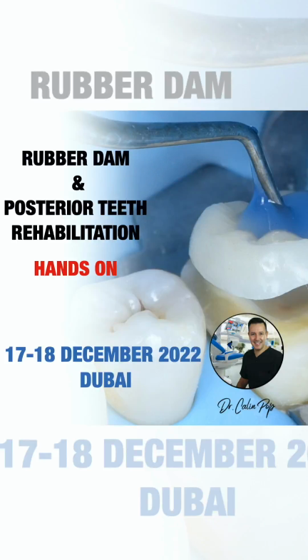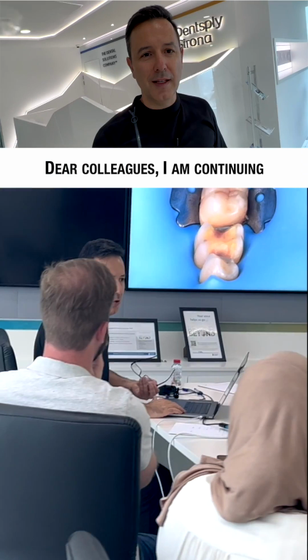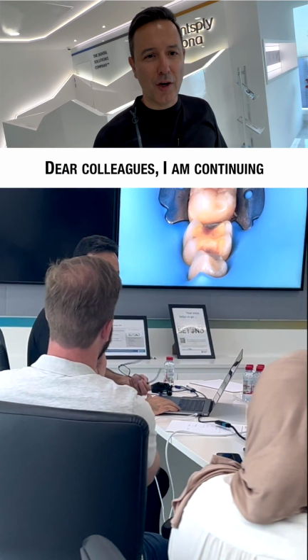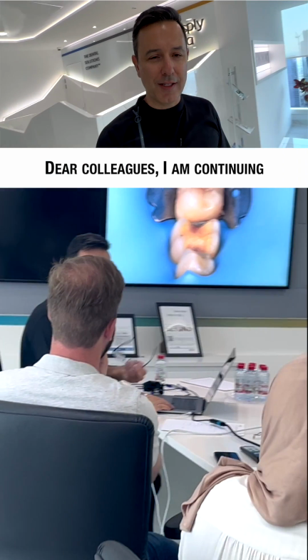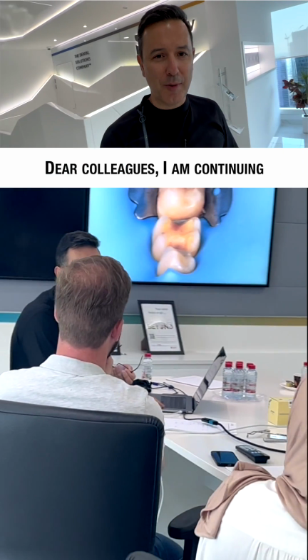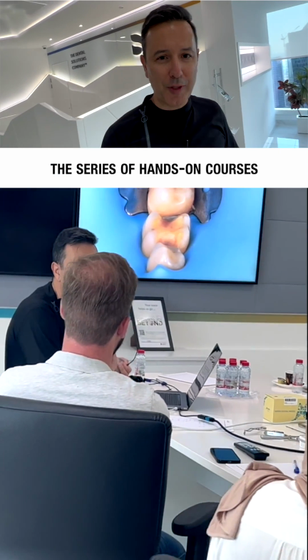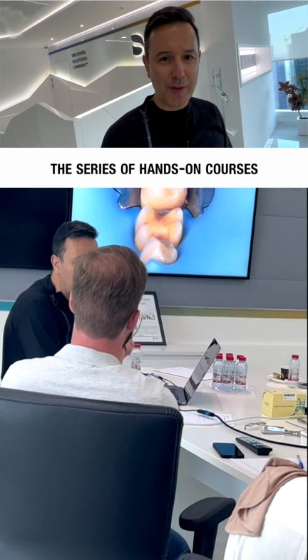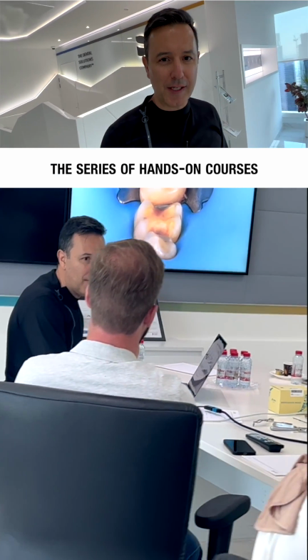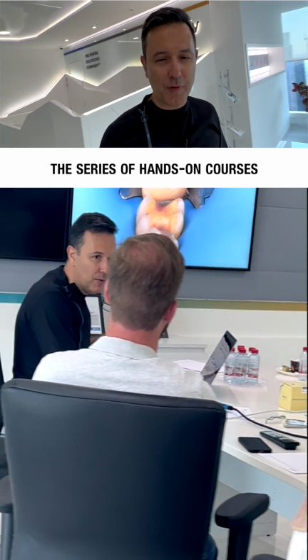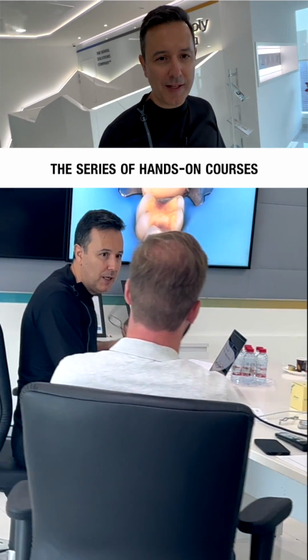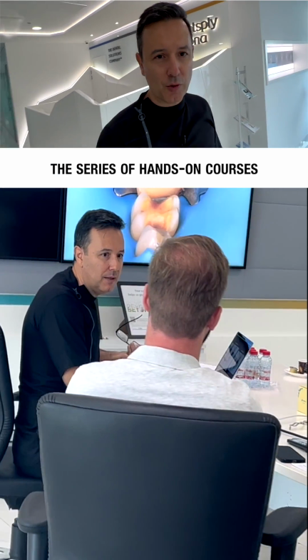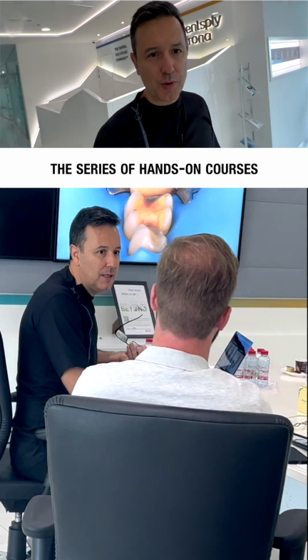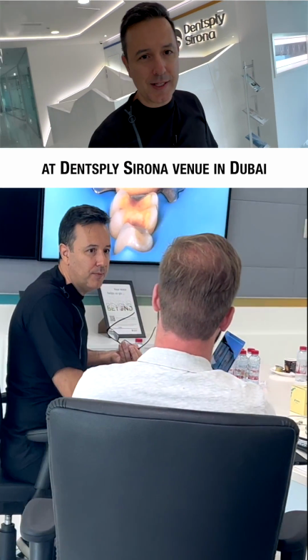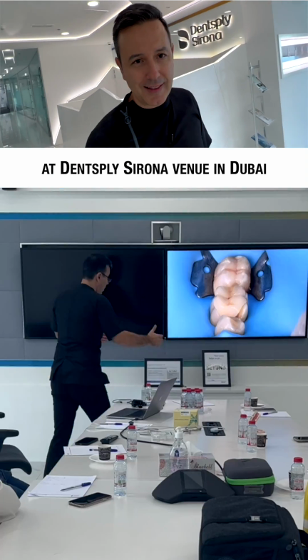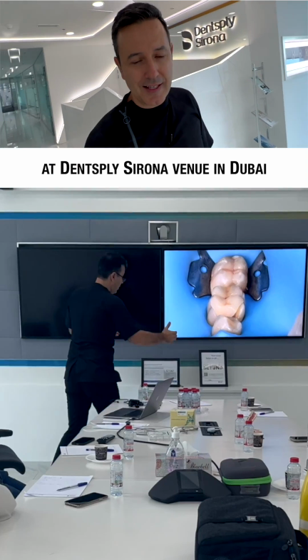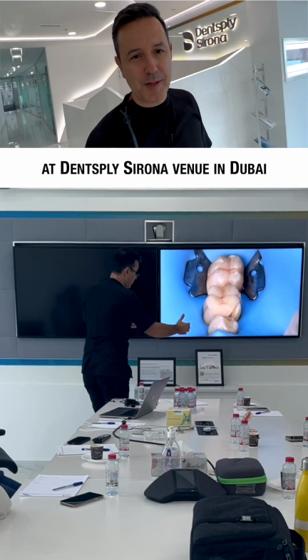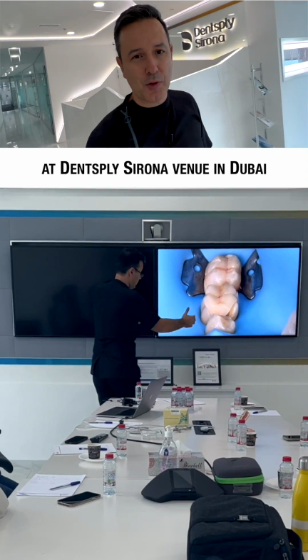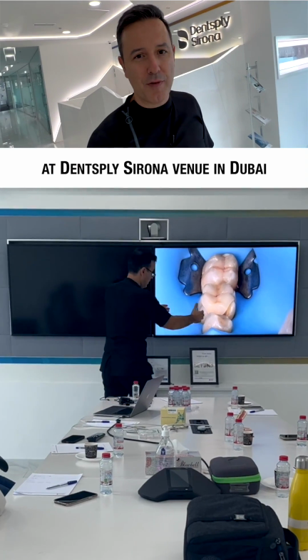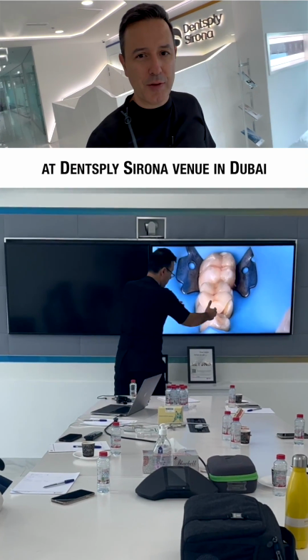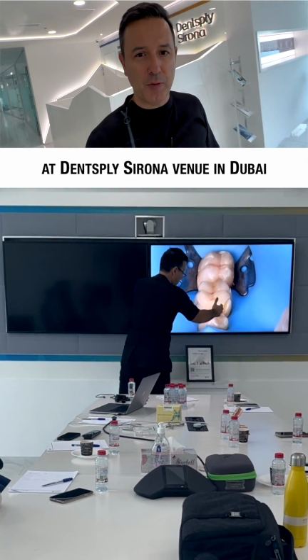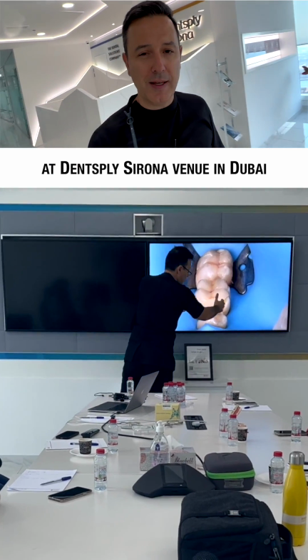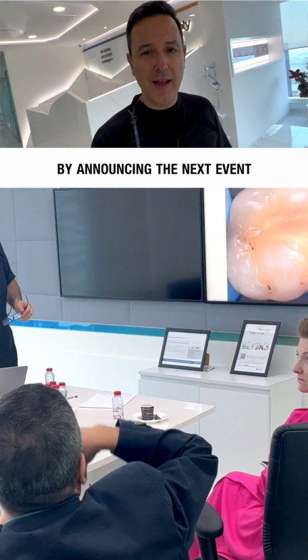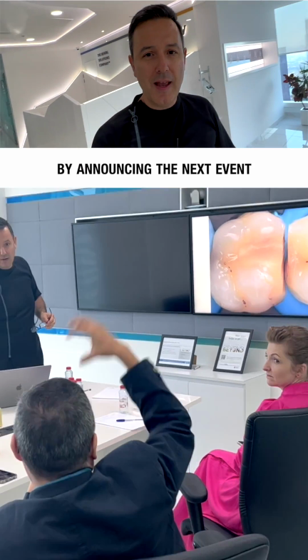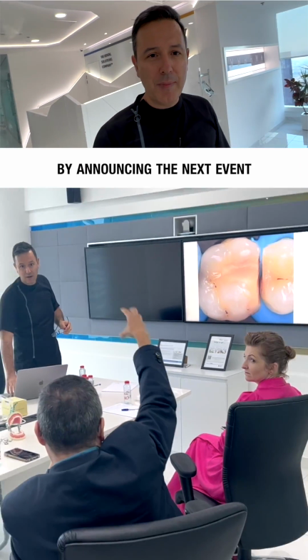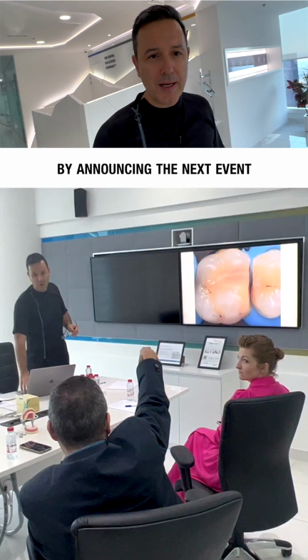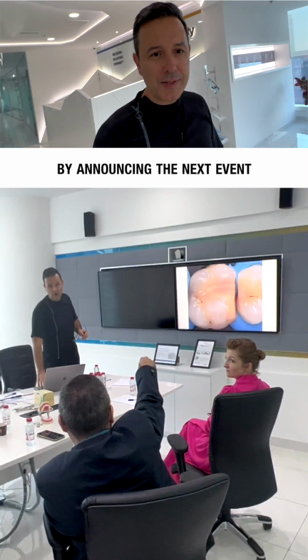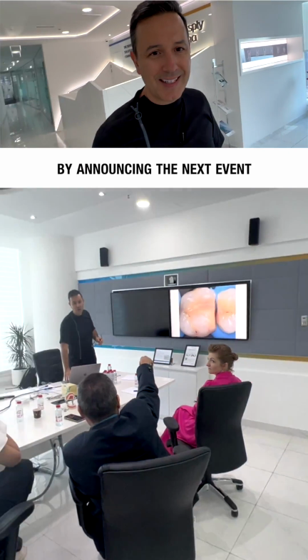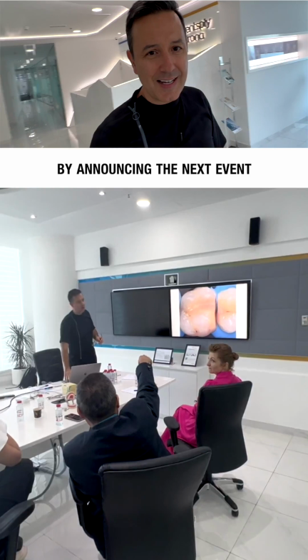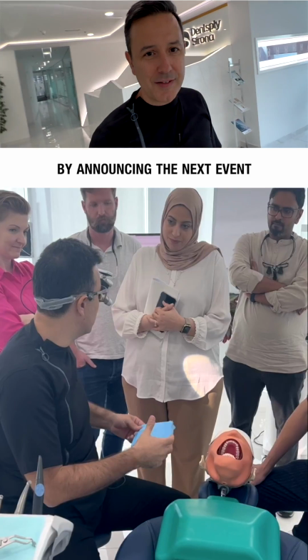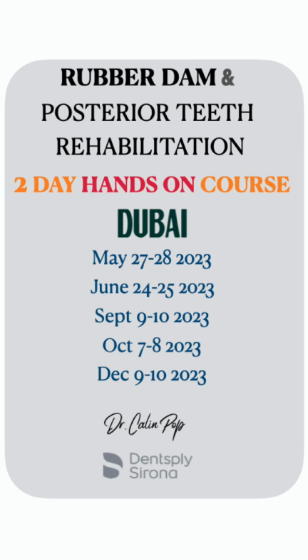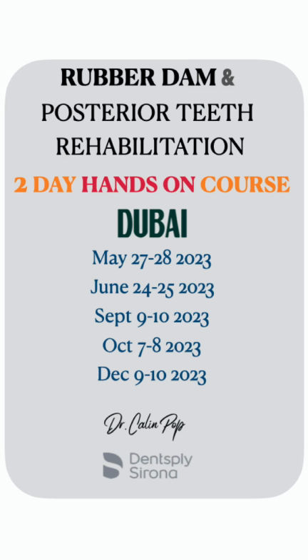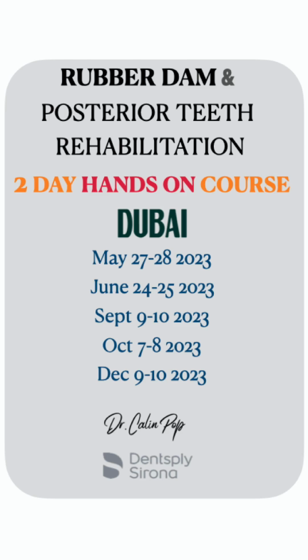Dear colleagues, I'm continuing the series of hands-on courses at Dentsply Sirona Avenue in Dubai by announcing the next events this year.